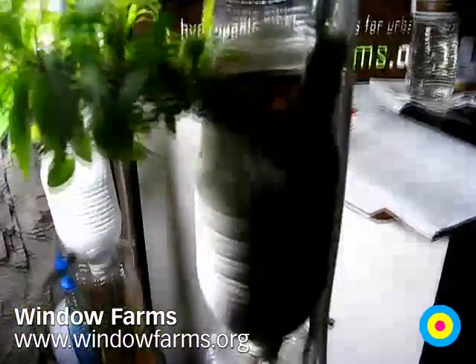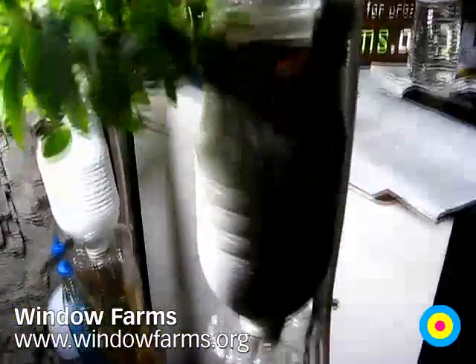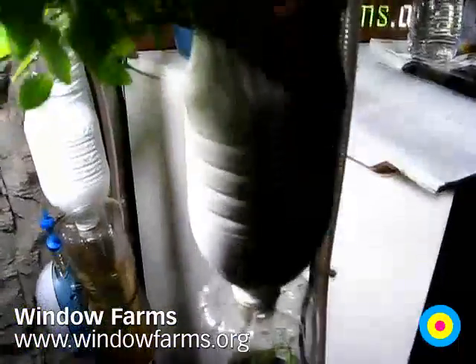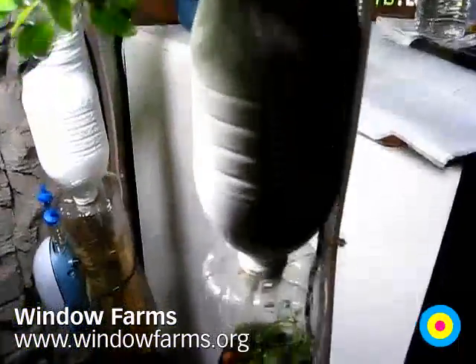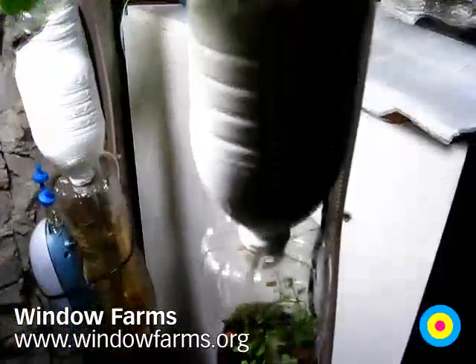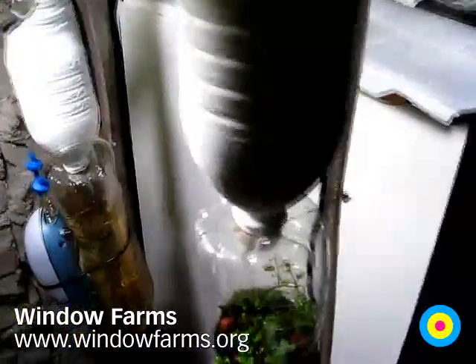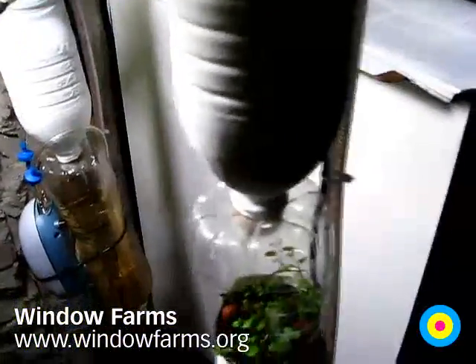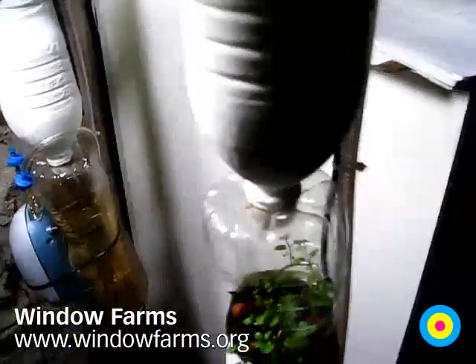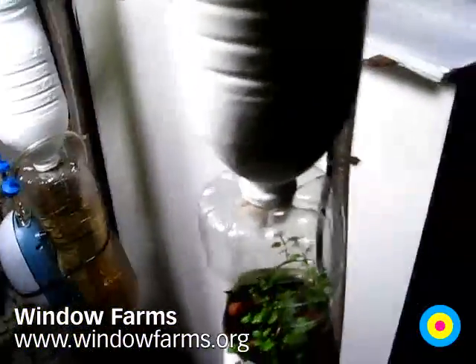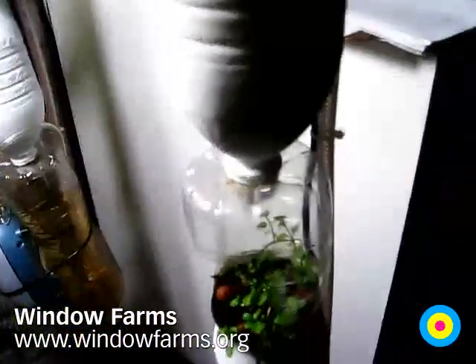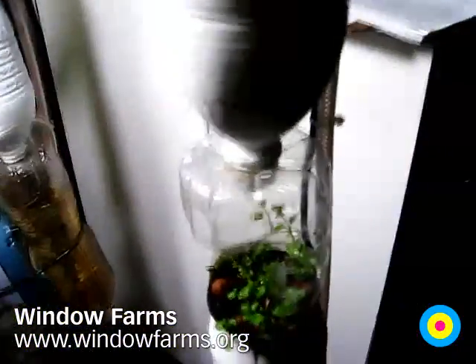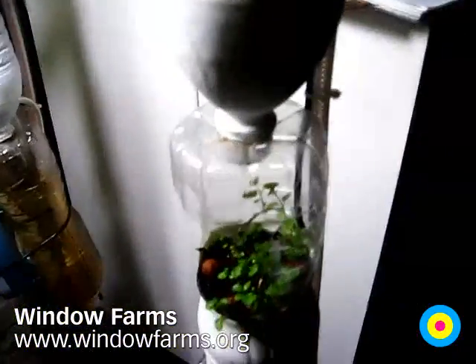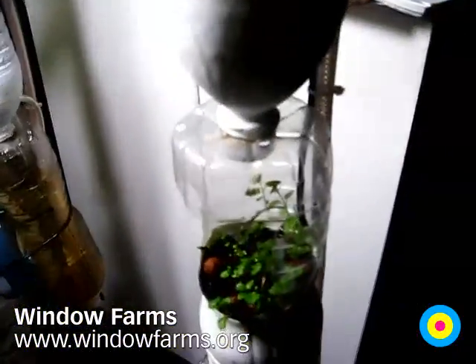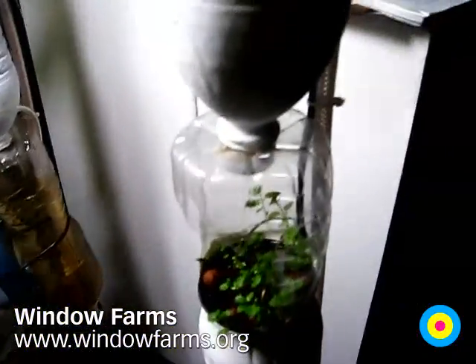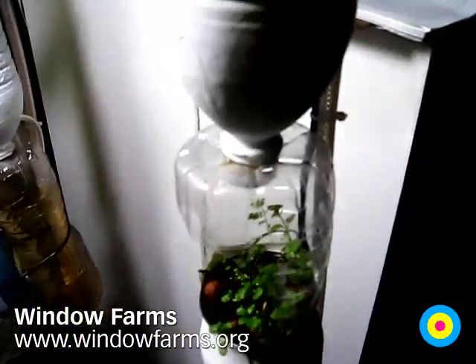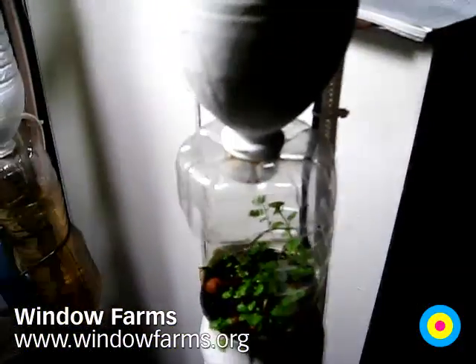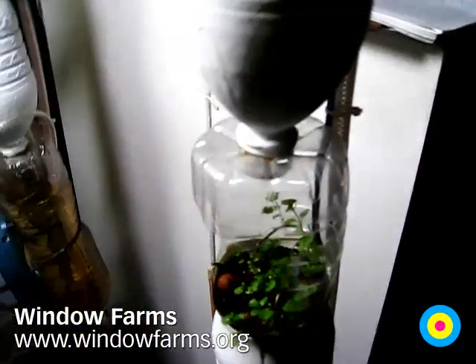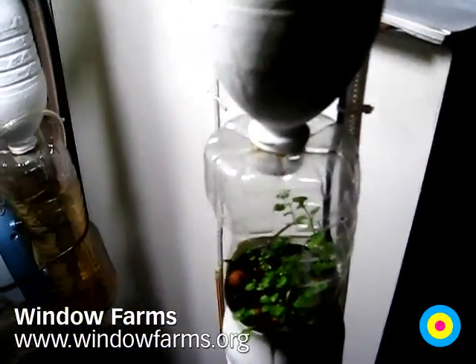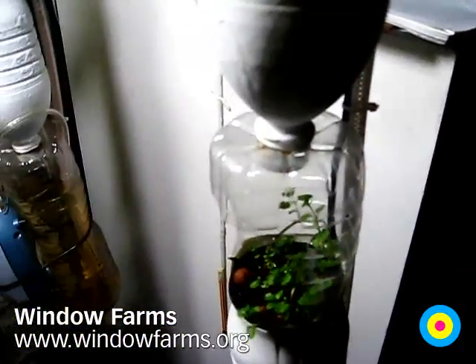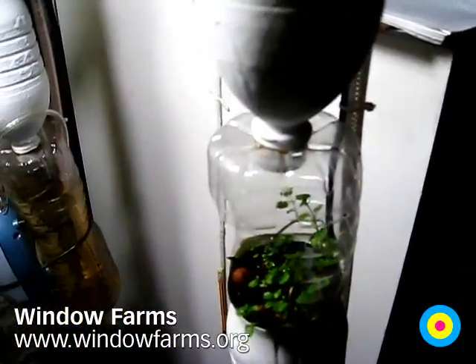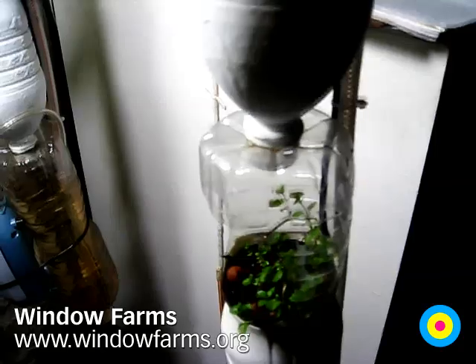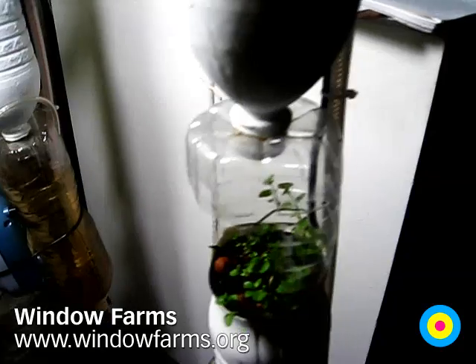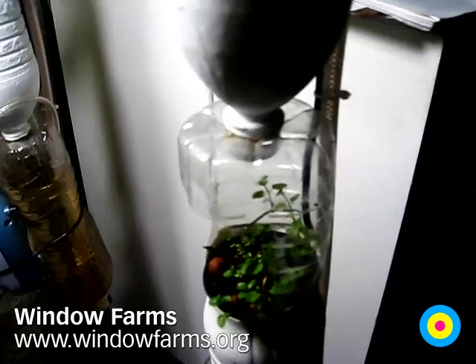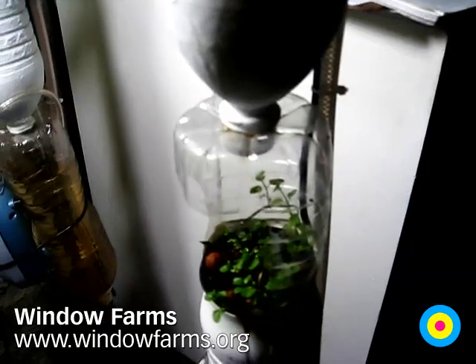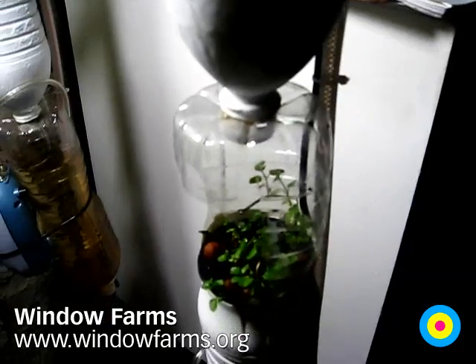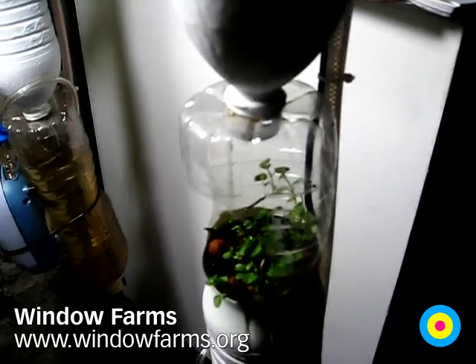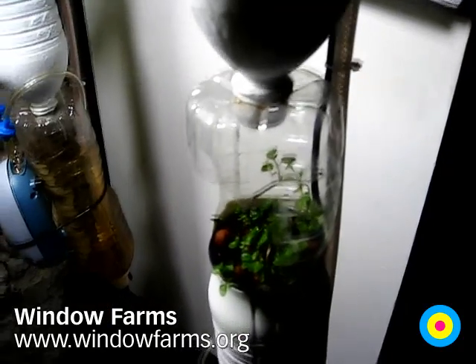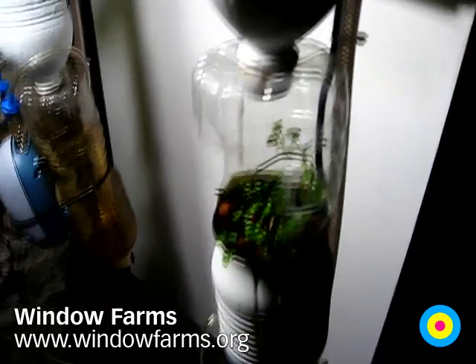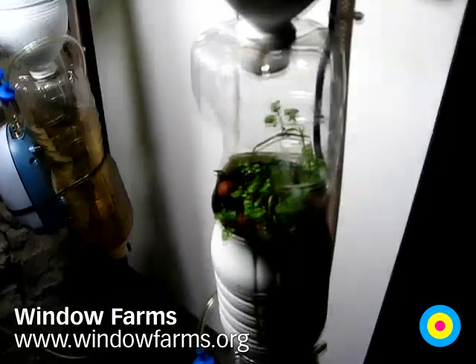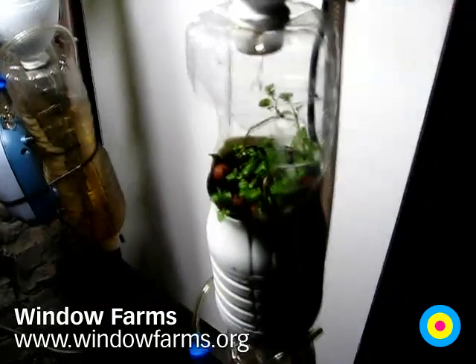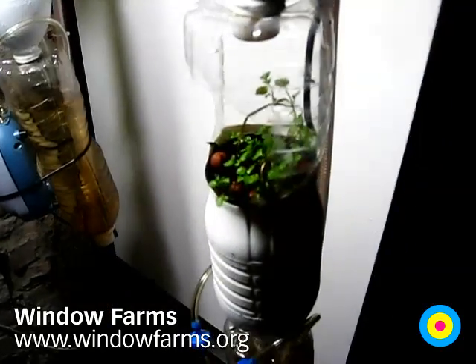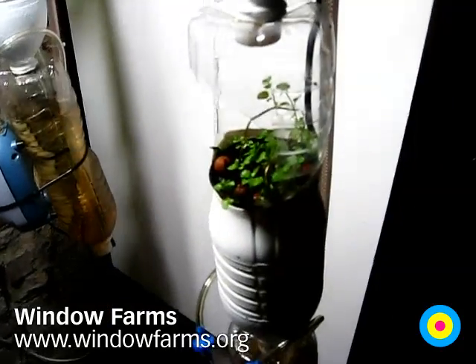The pumps are on all the time. The lights are on a timer — they go on and off. On at 8 a.m., off at 8 p.m.